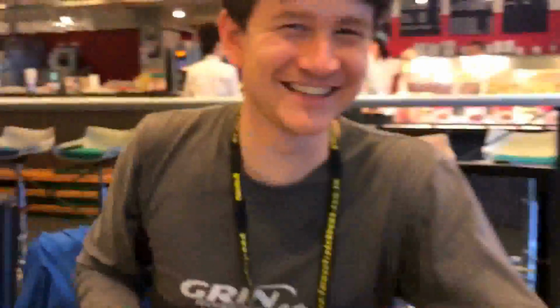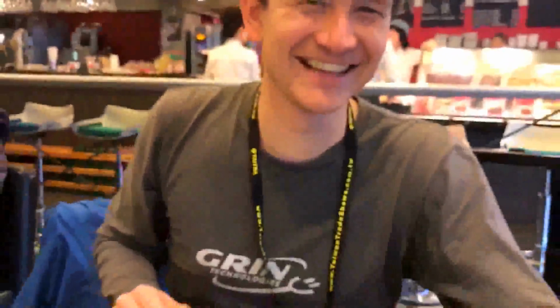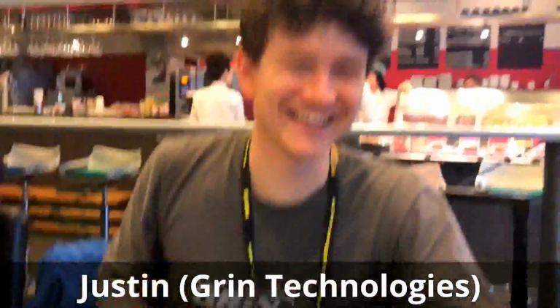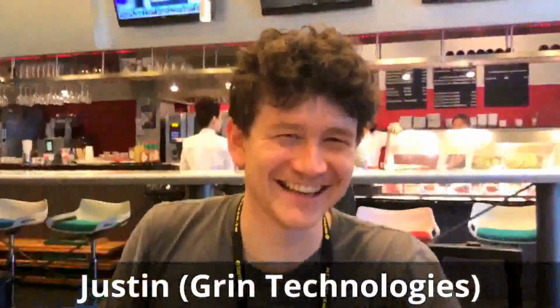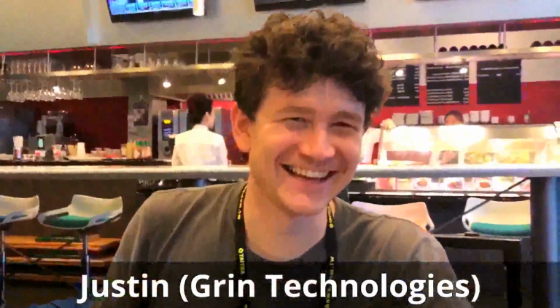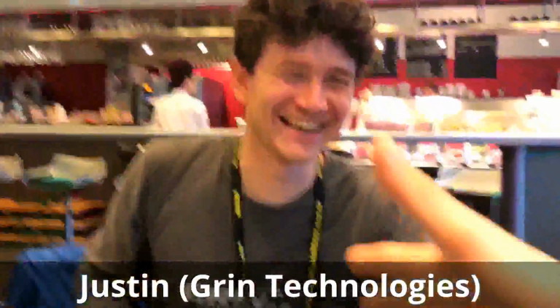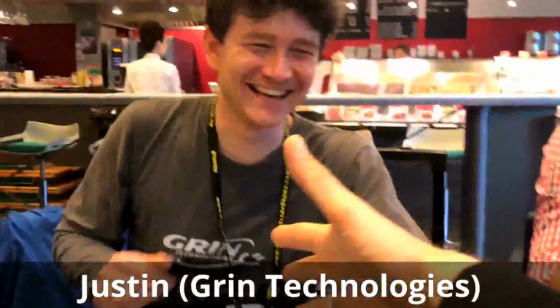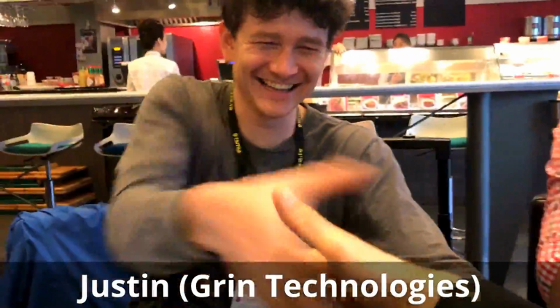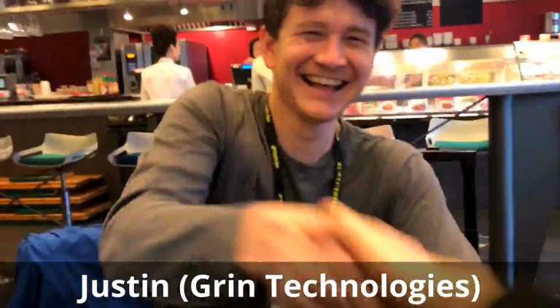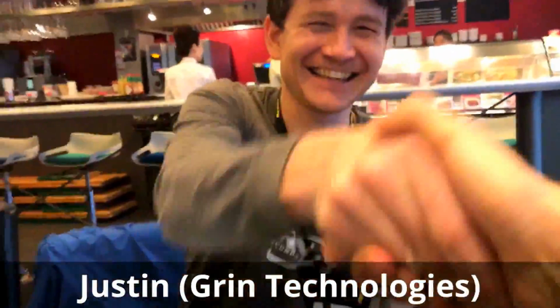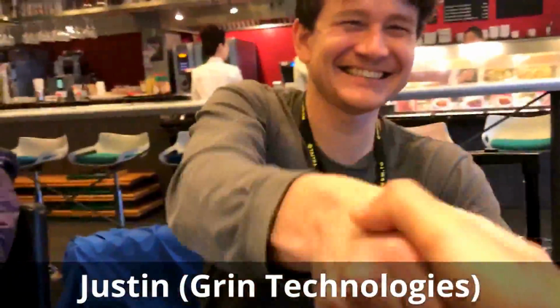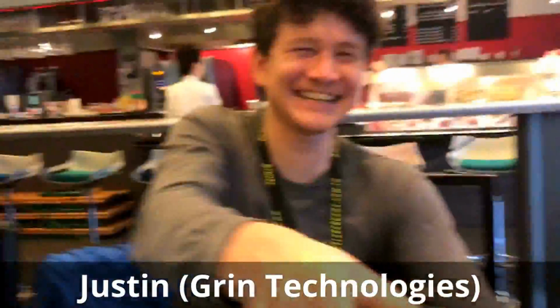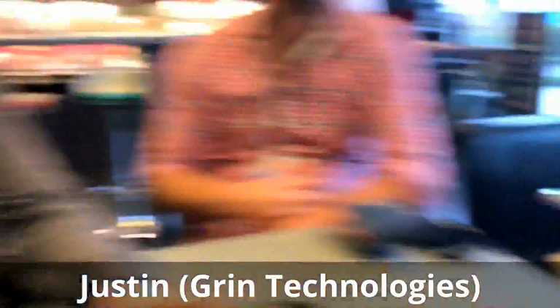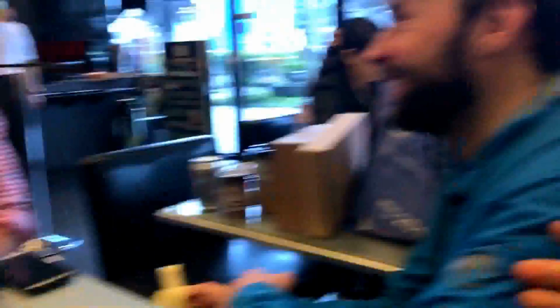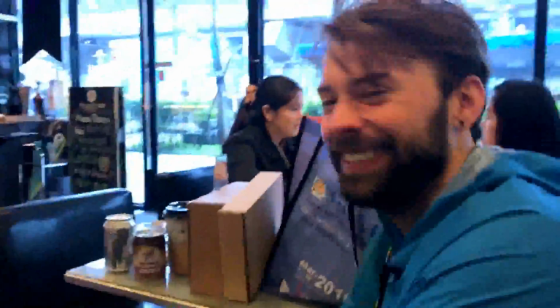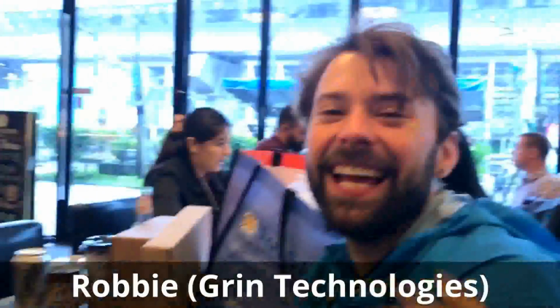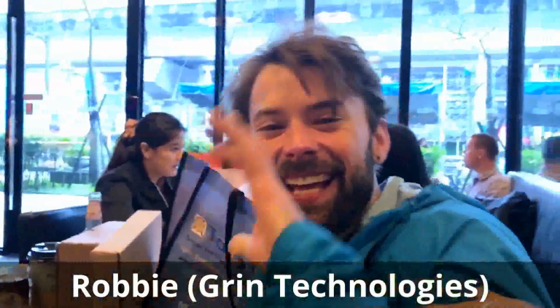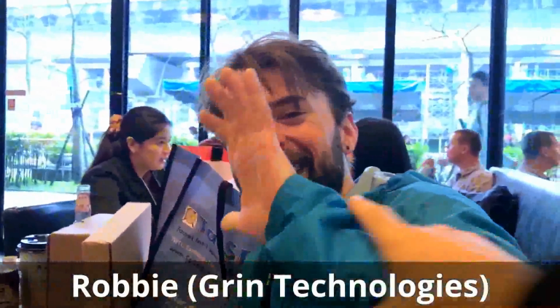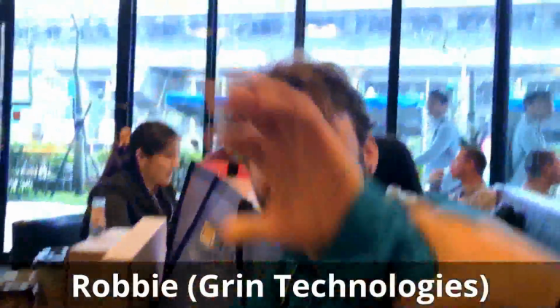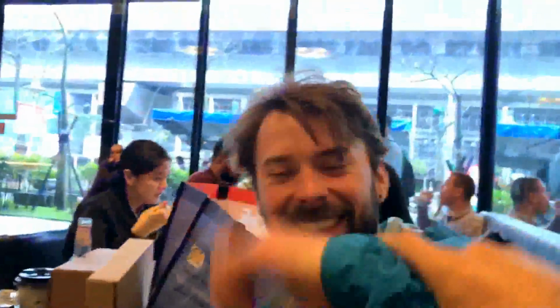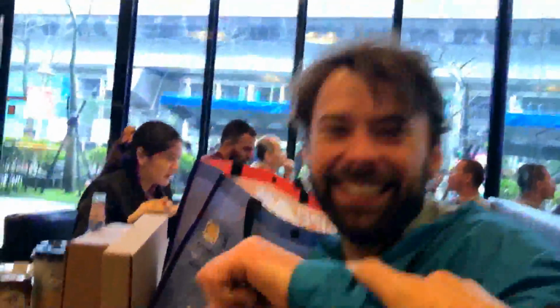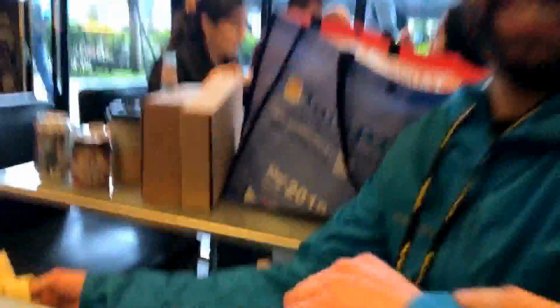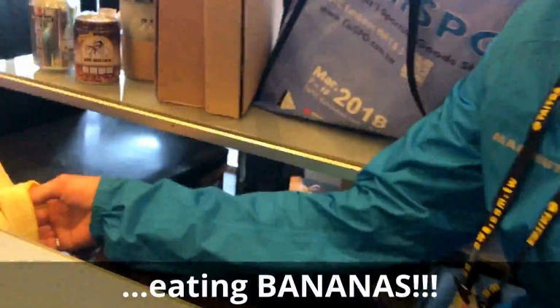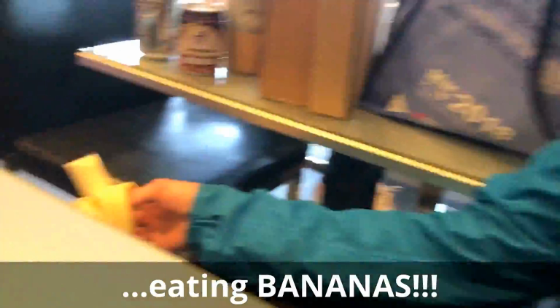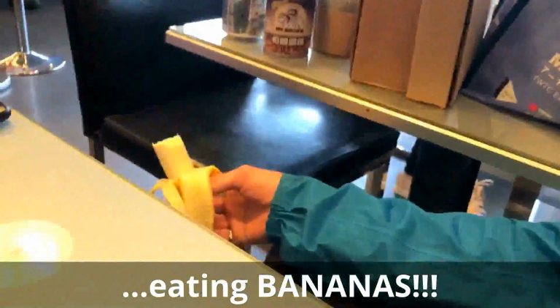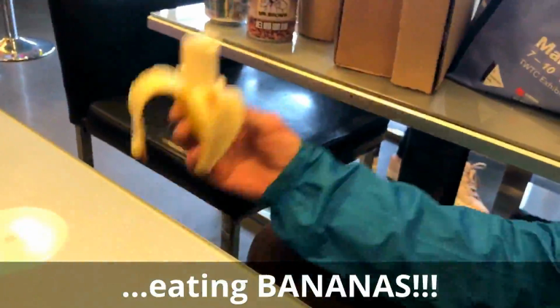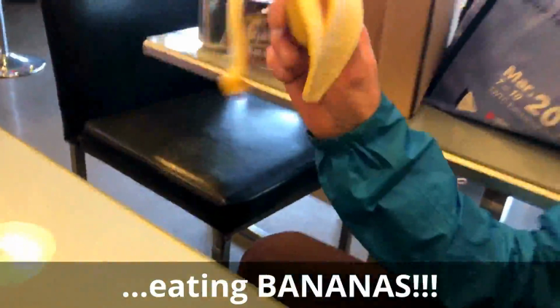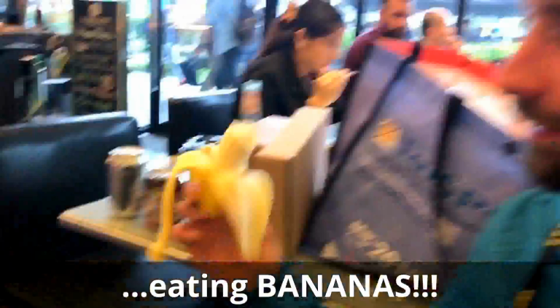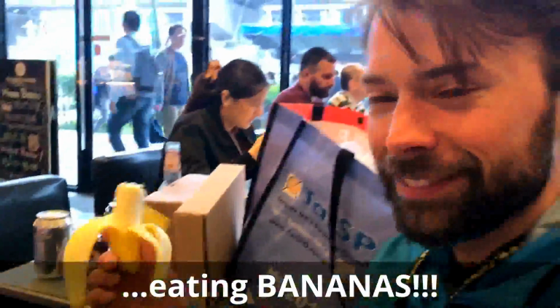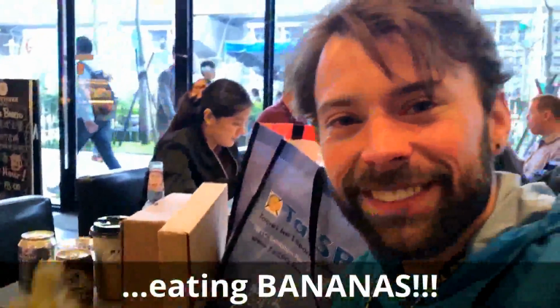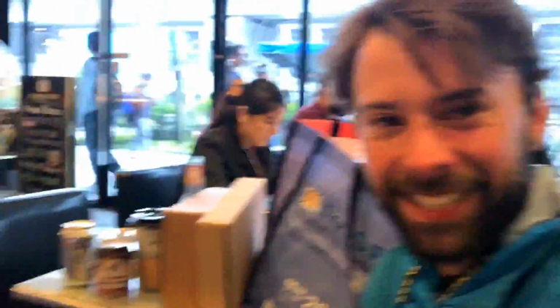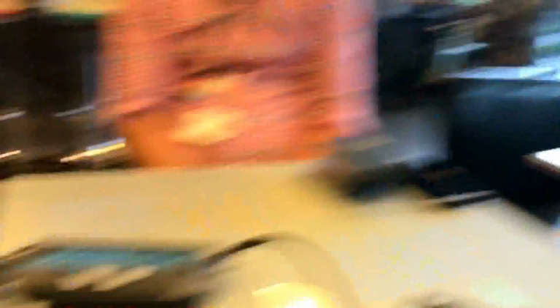We're here with Justin from Green Technologies. What are you eating bananas for breakfast, man?